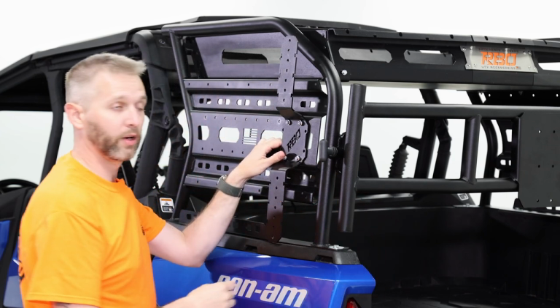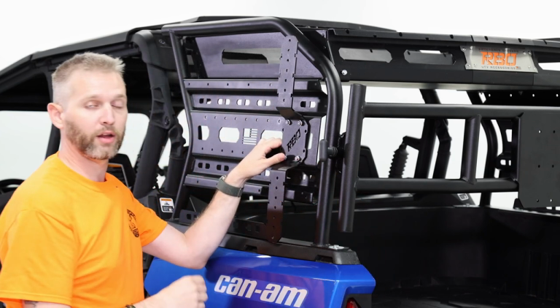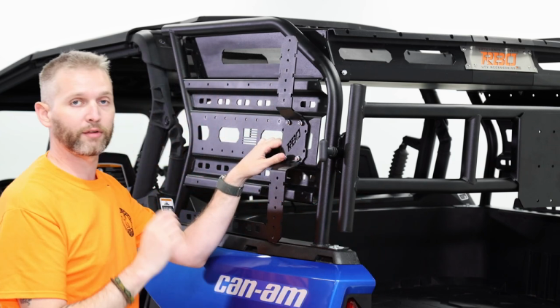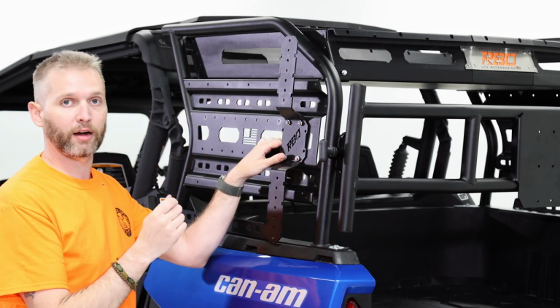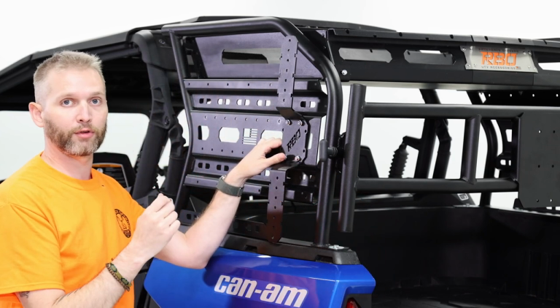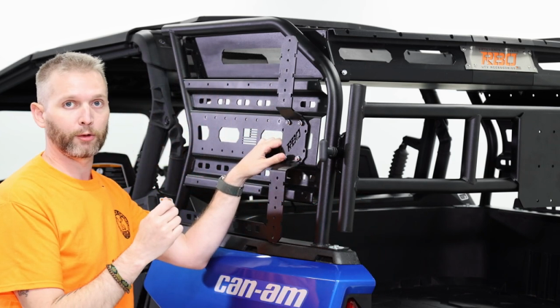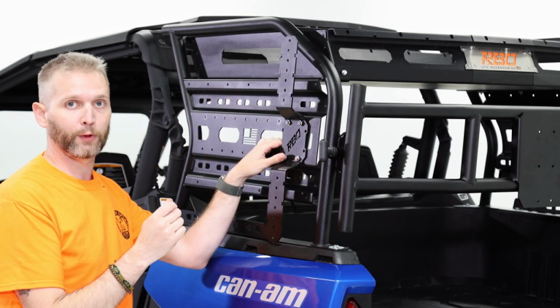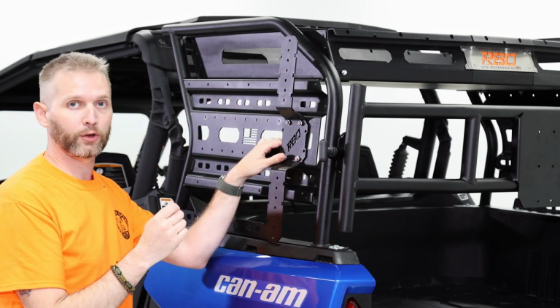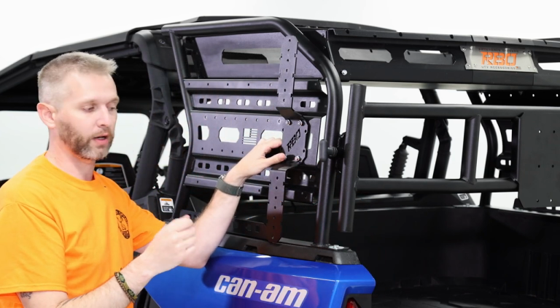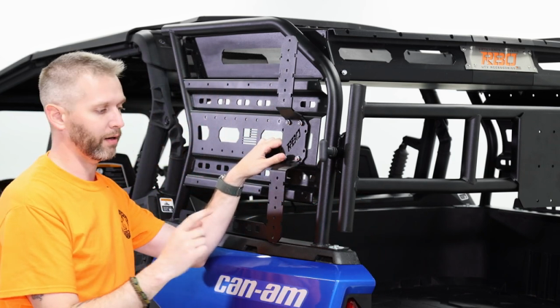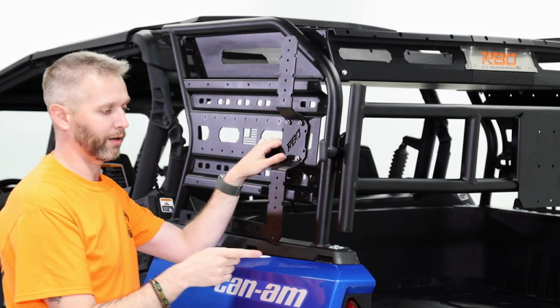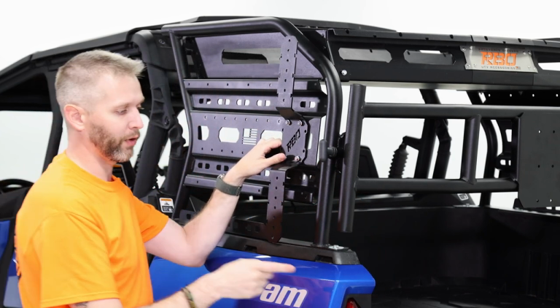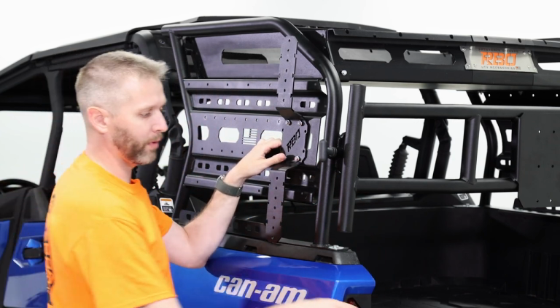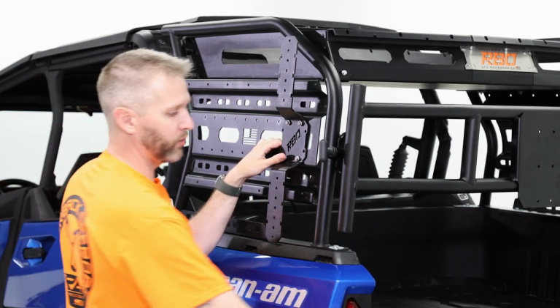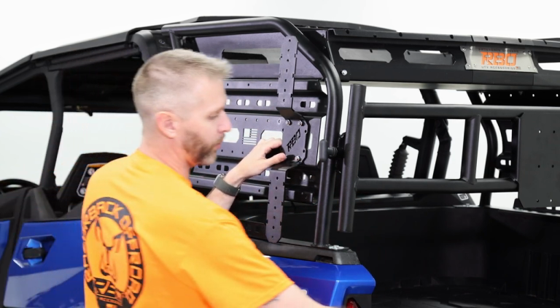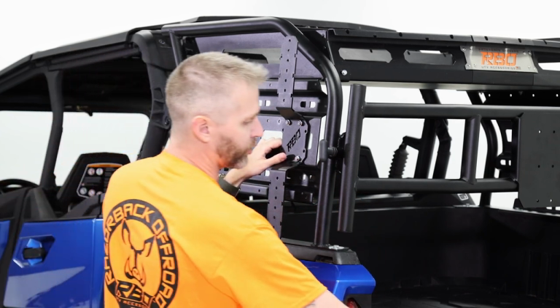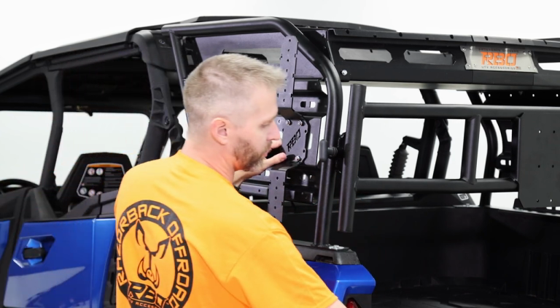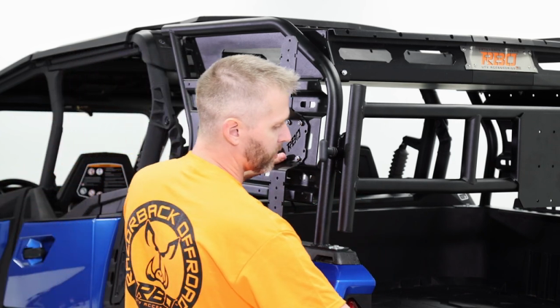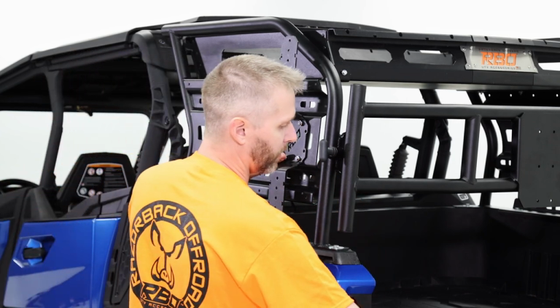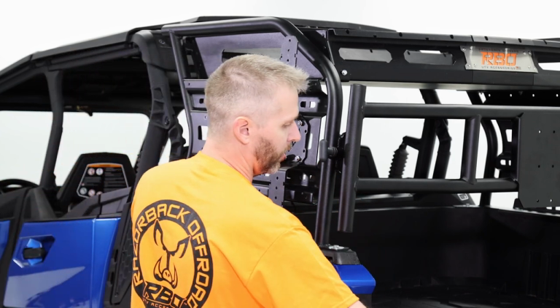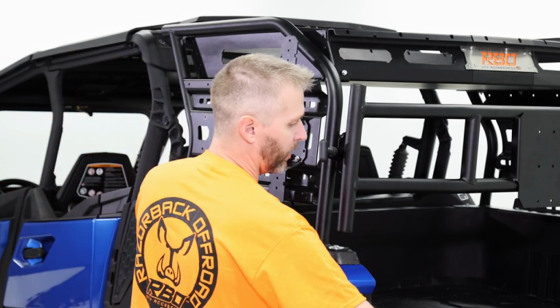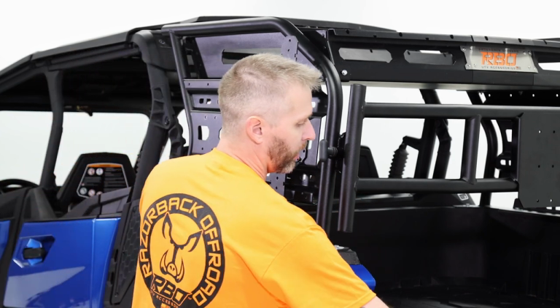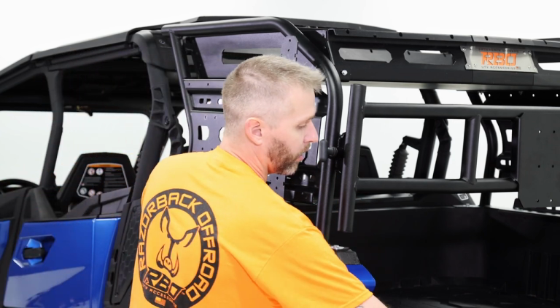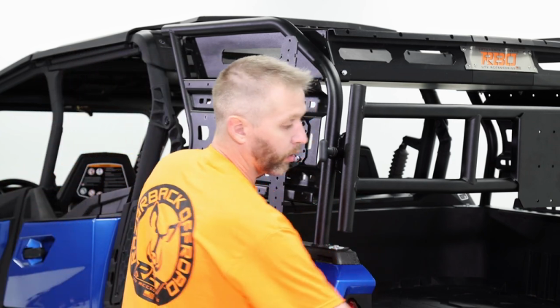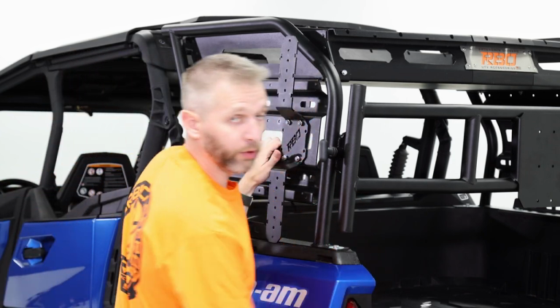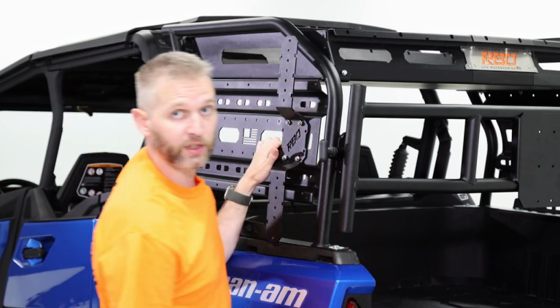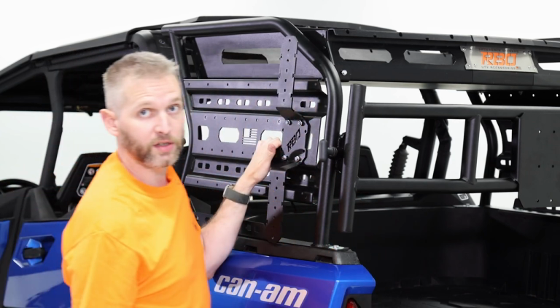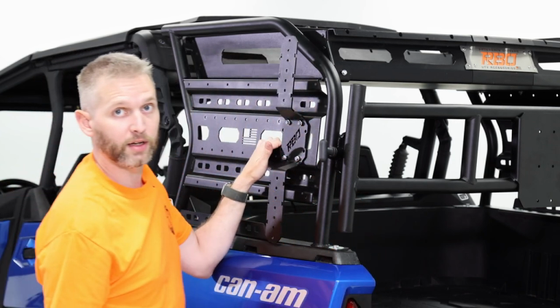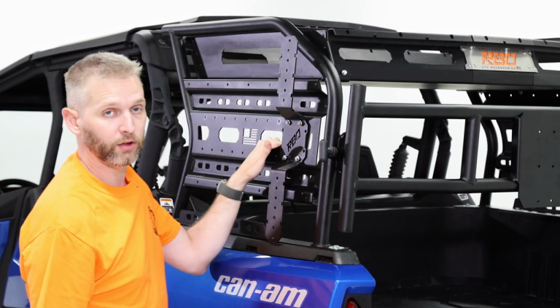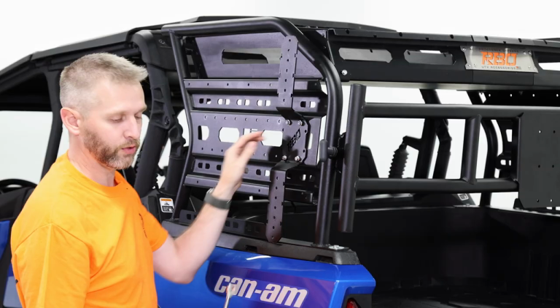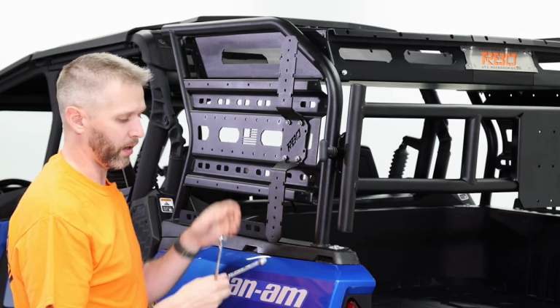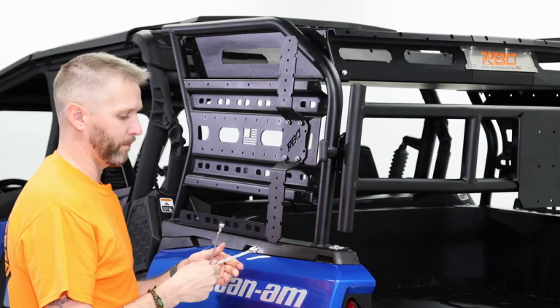Now that I've got everything finger tight, I'm going to grab my two wrenches and snug those up.